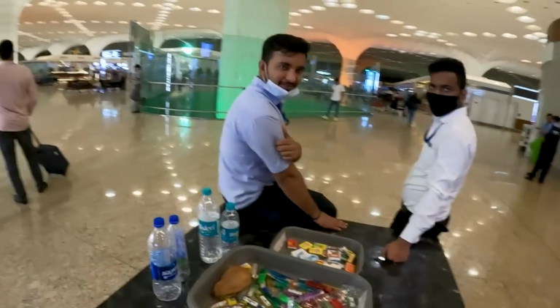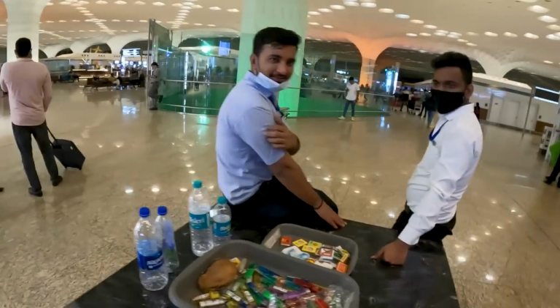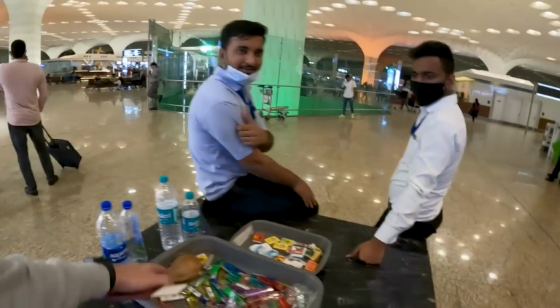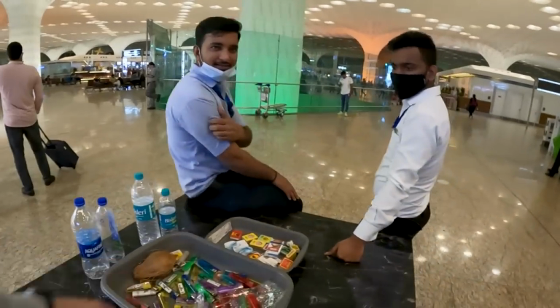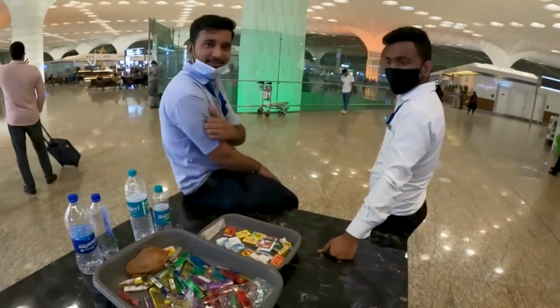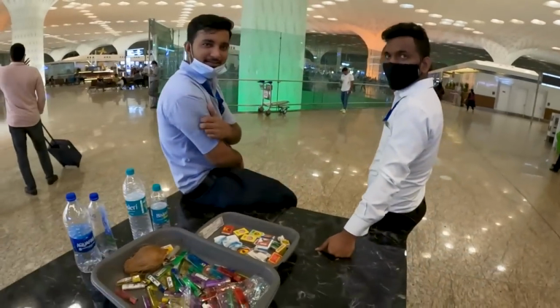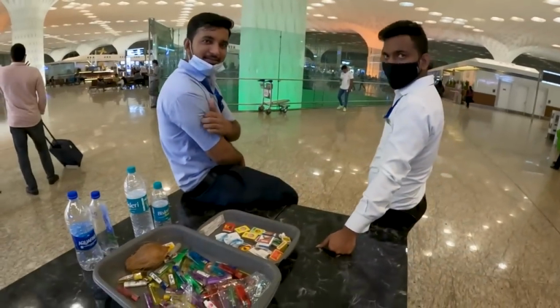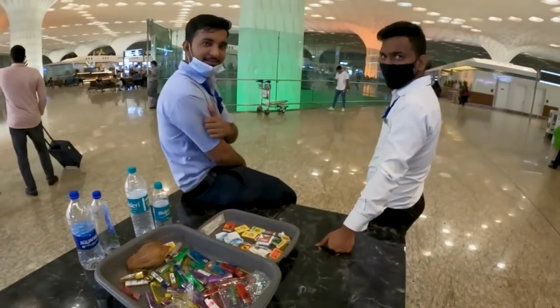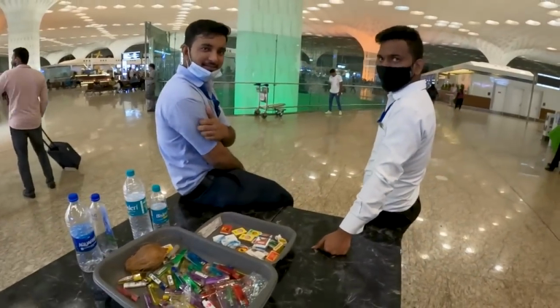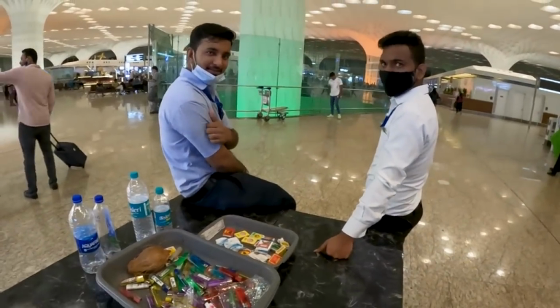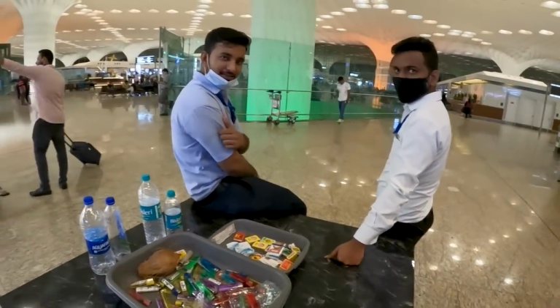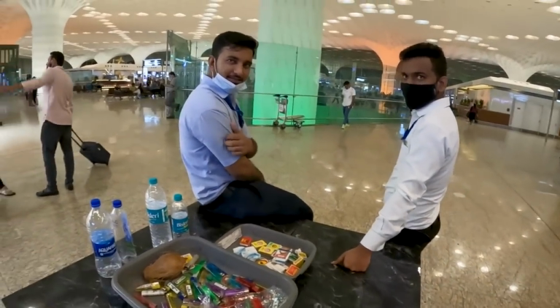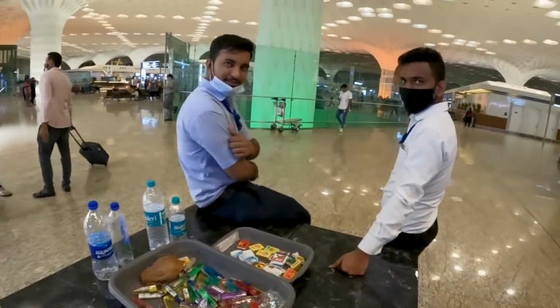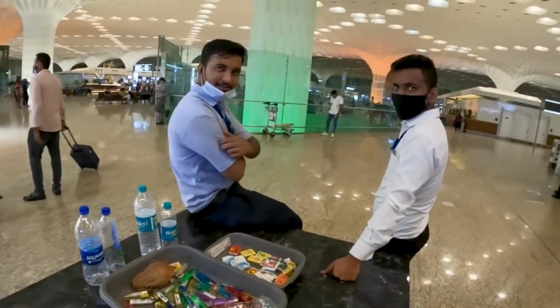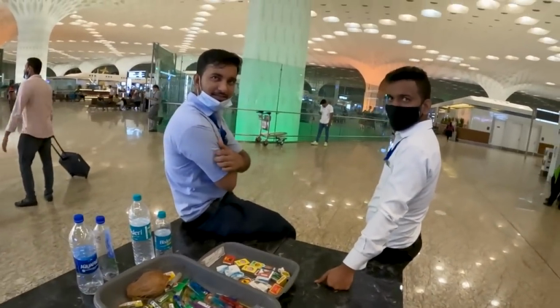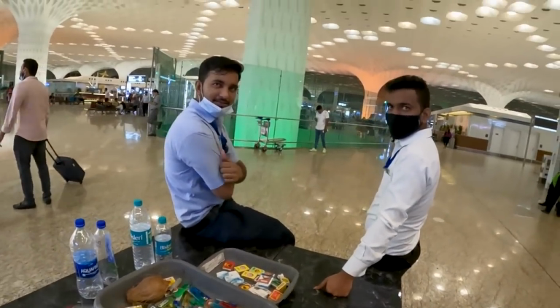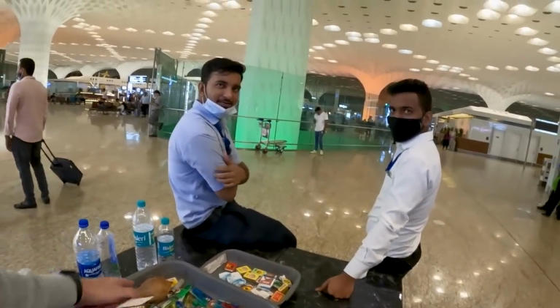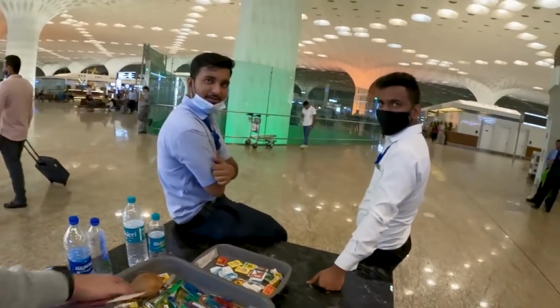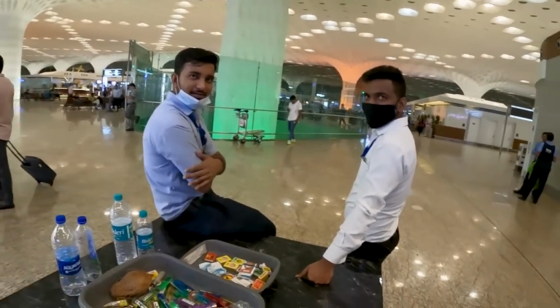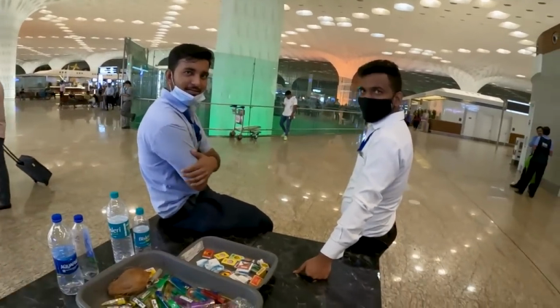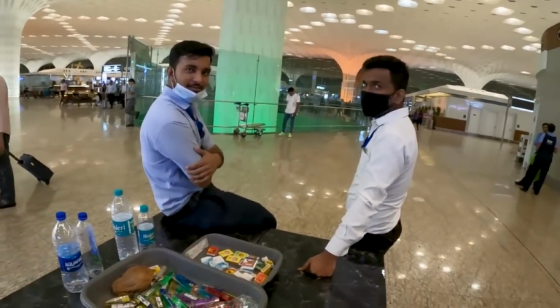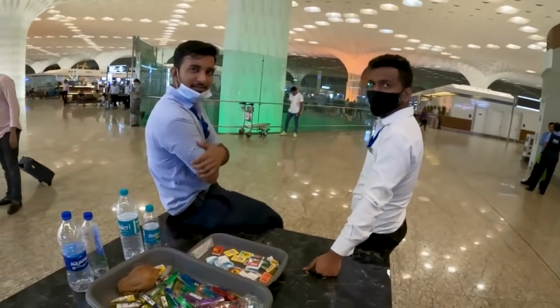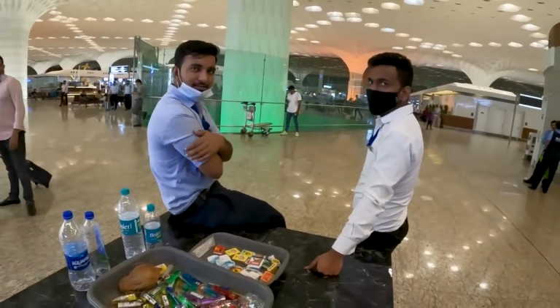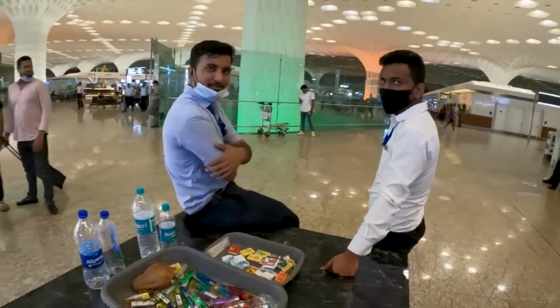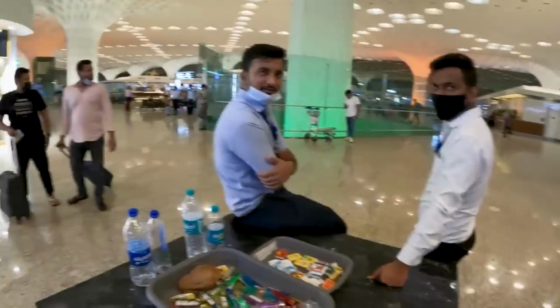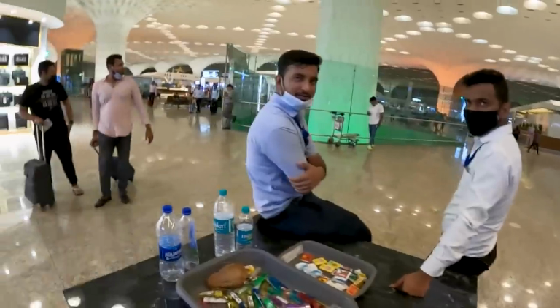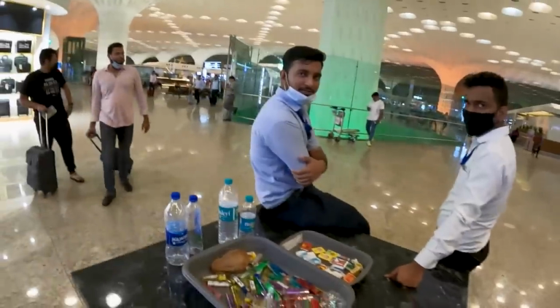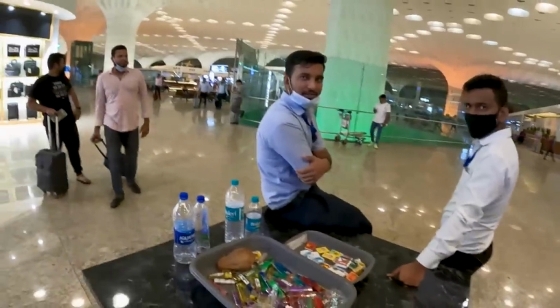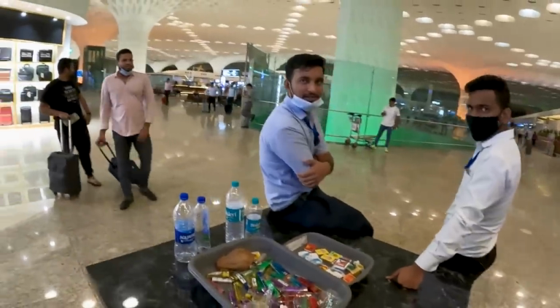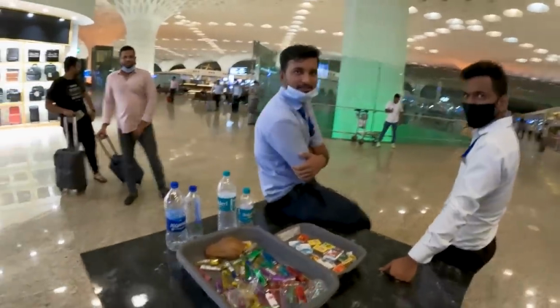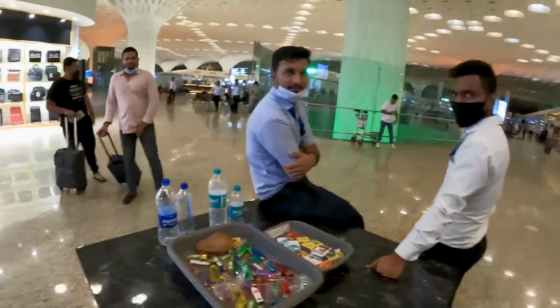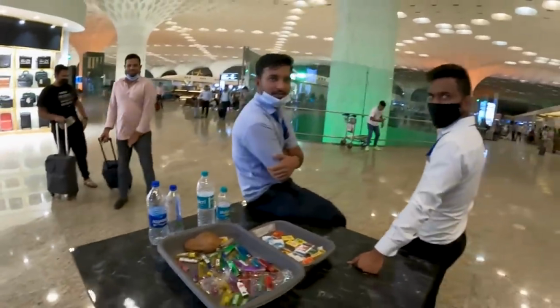Who brings a coconut? Somebody travels with a coconut? Not allowed, apparently. Good to know.